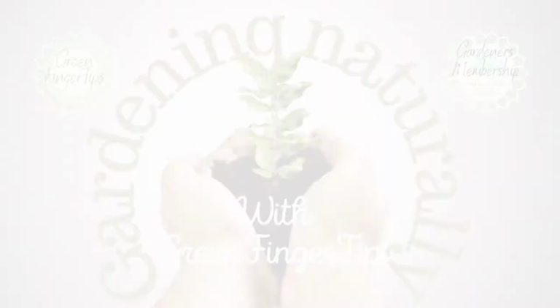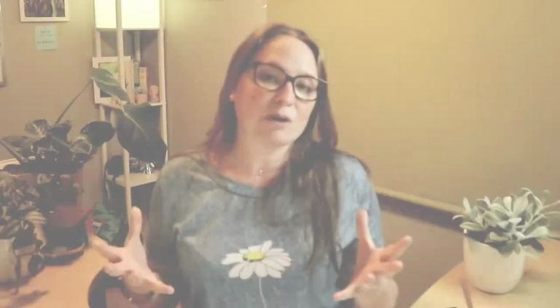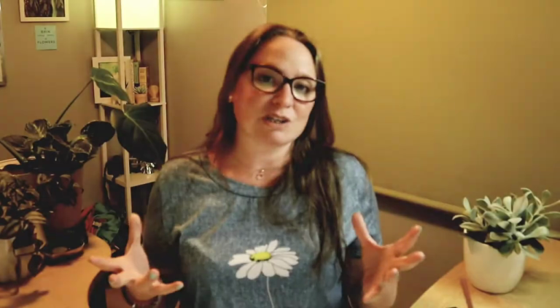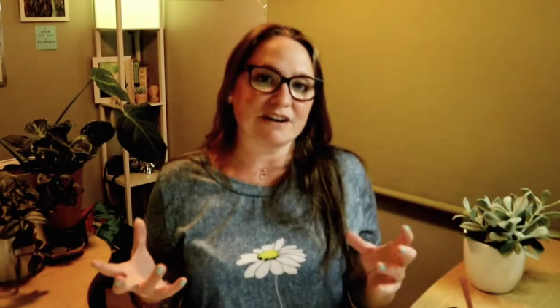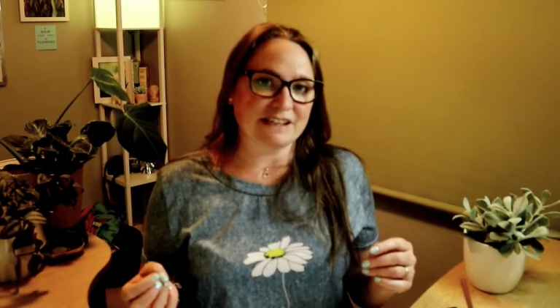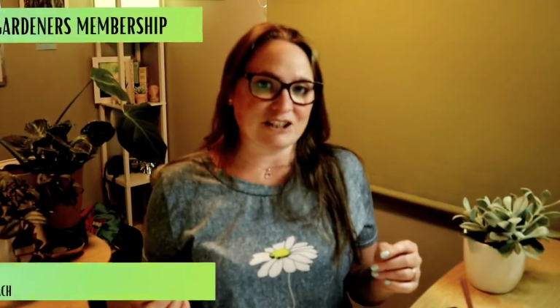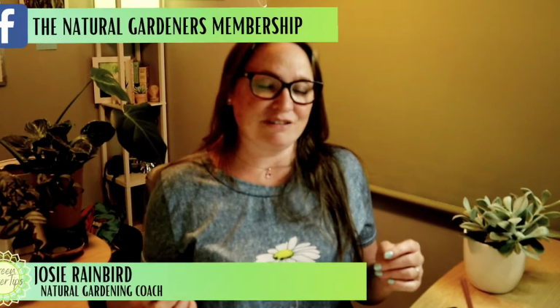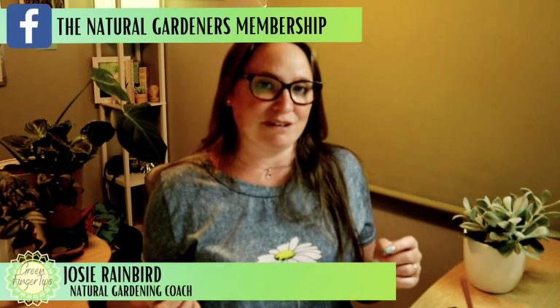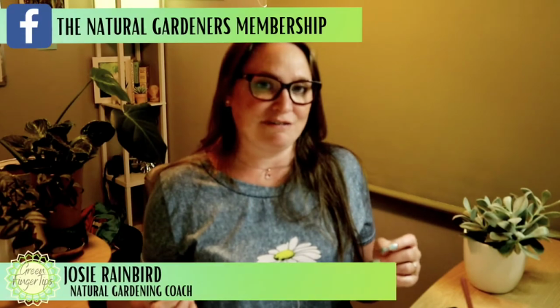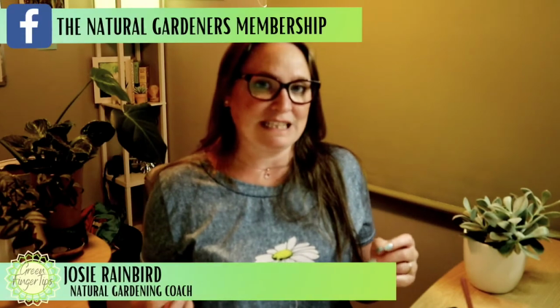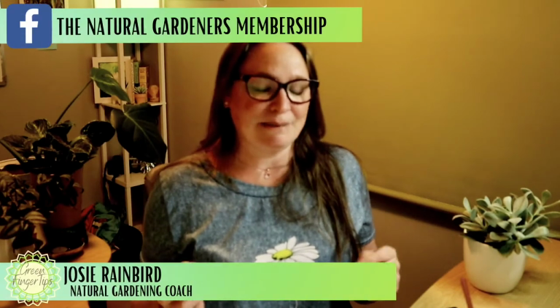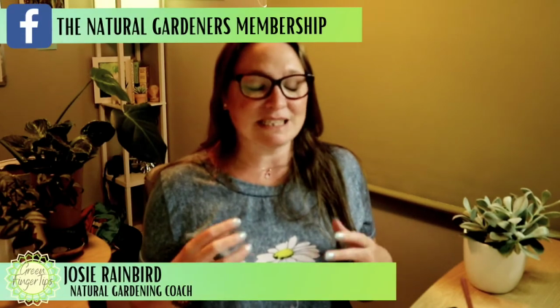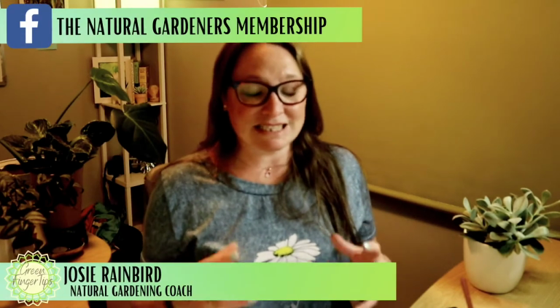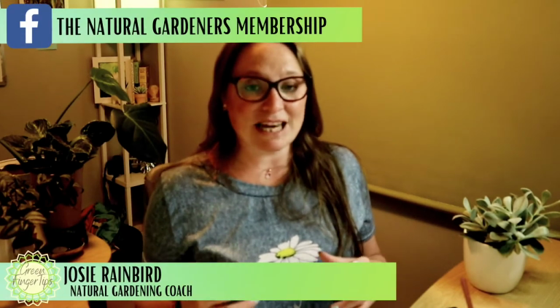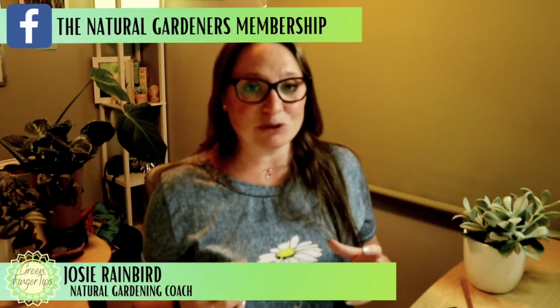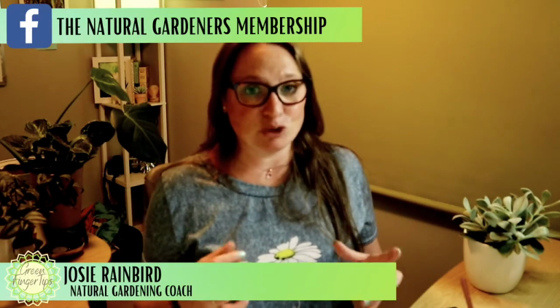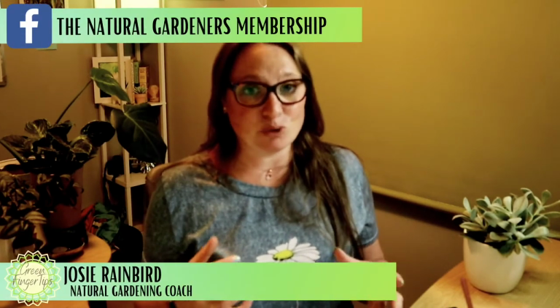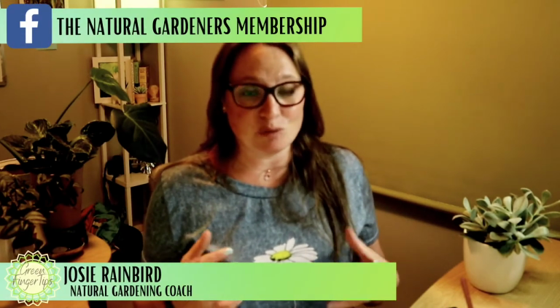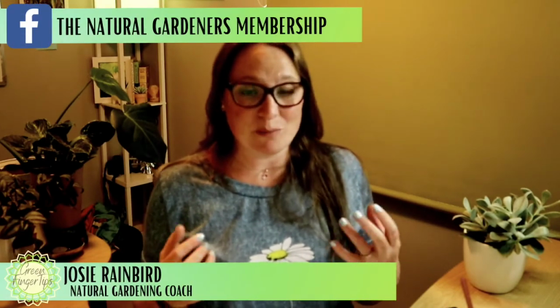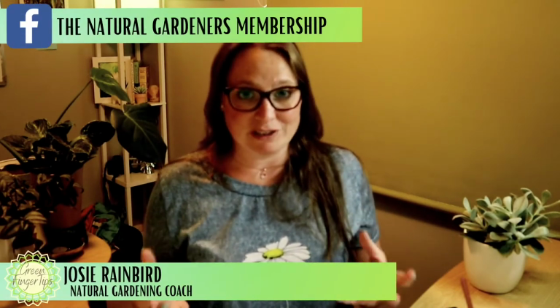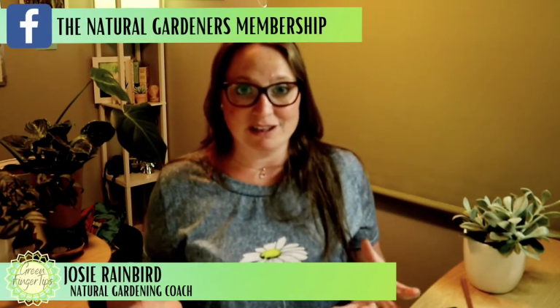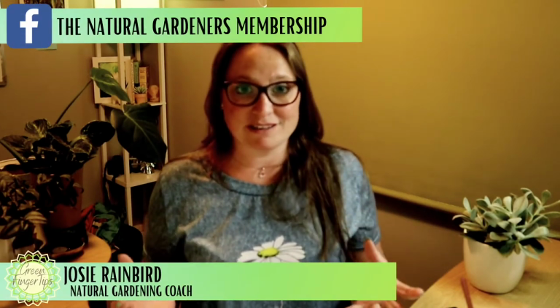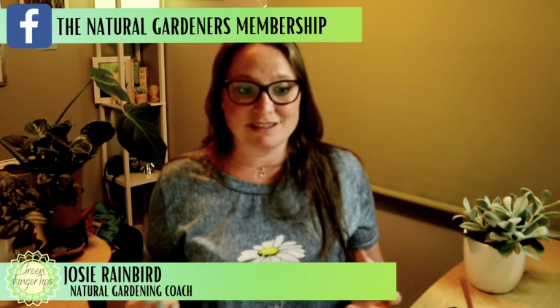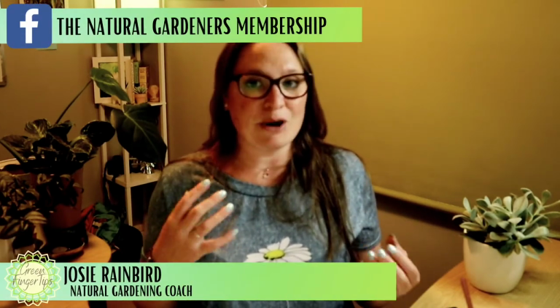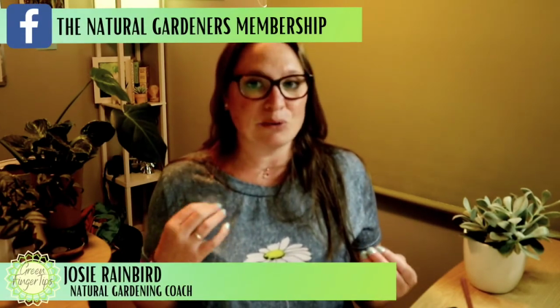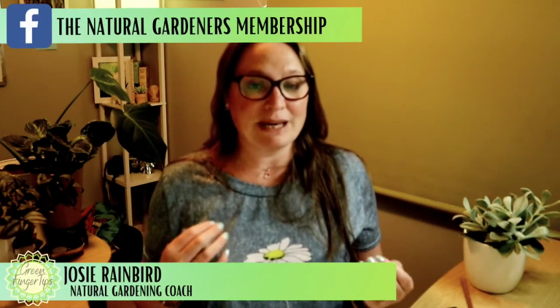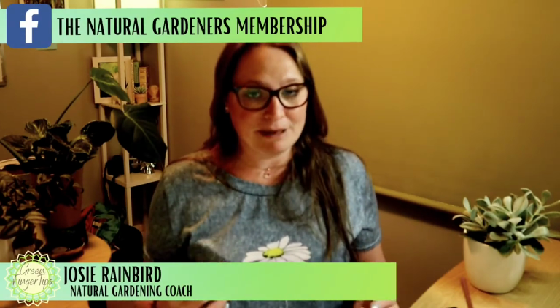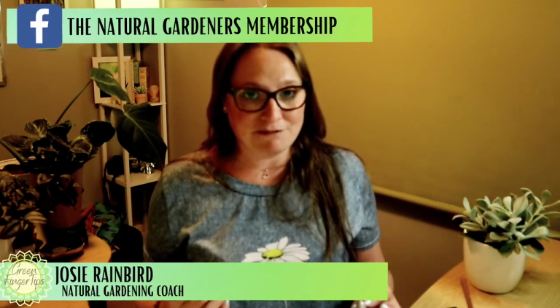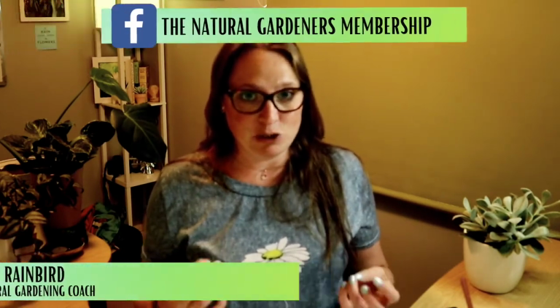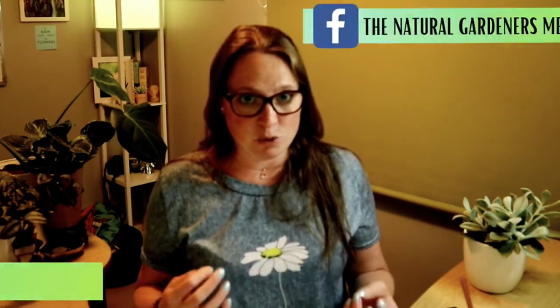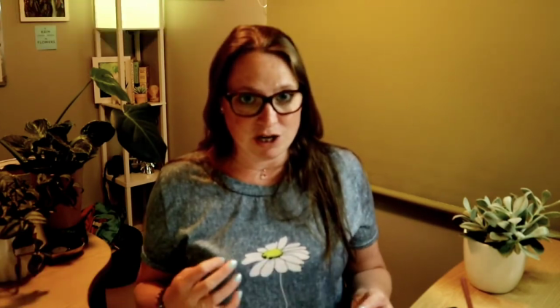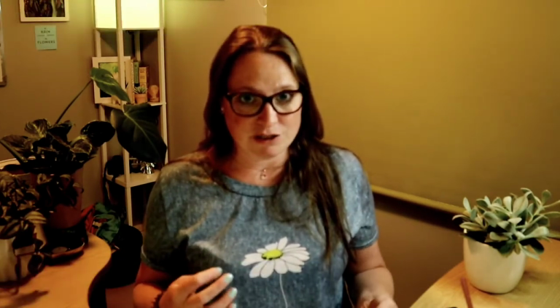Welcome to Gardening and Actuary with Green Fingertips, and today I want to talk to you about wood lice and how they can benefit your garden.